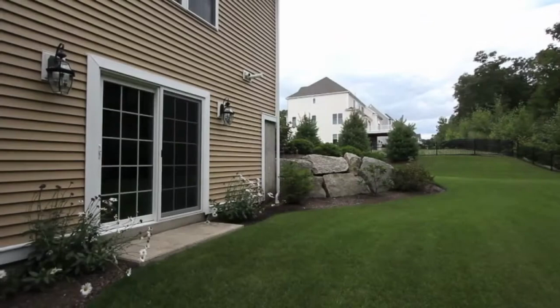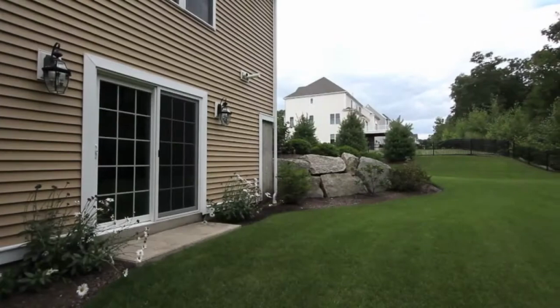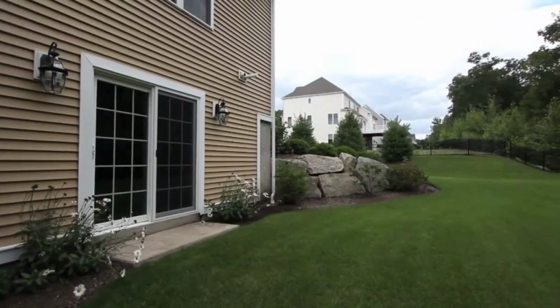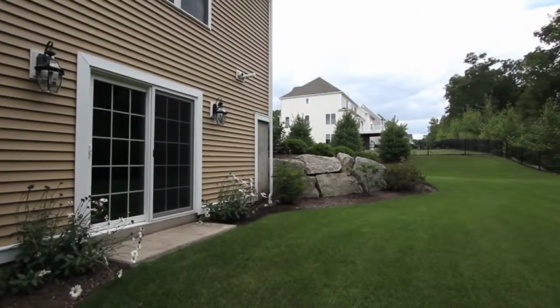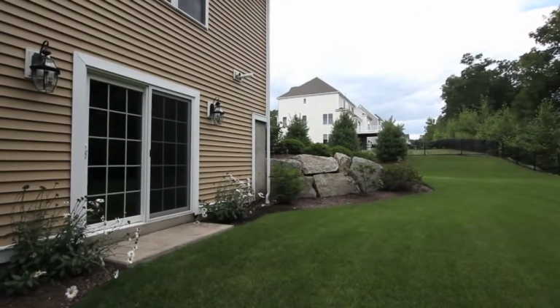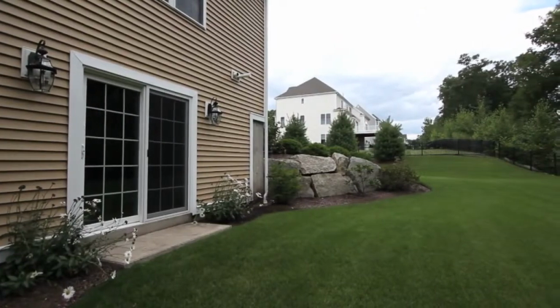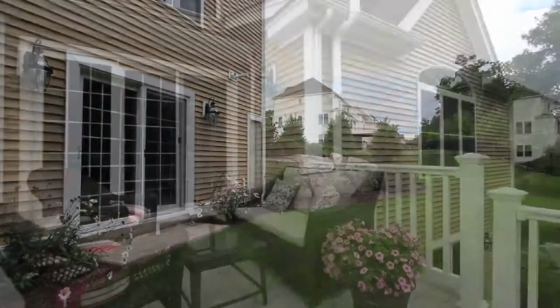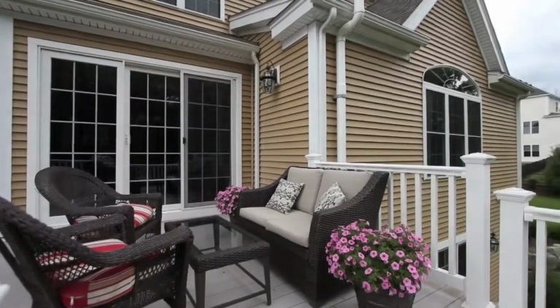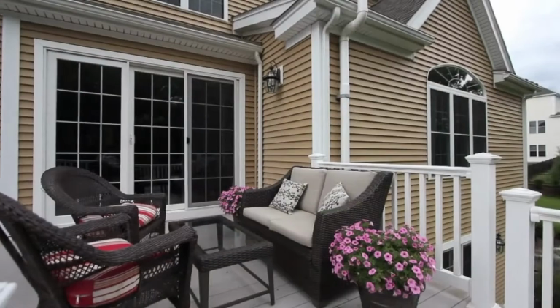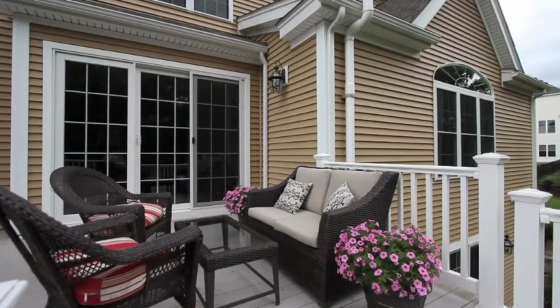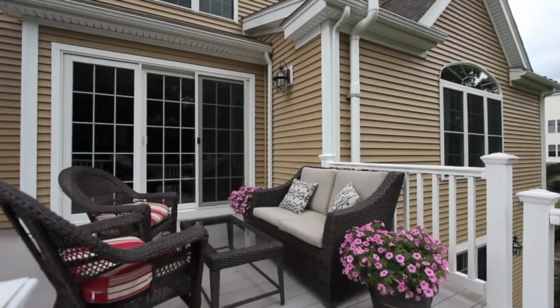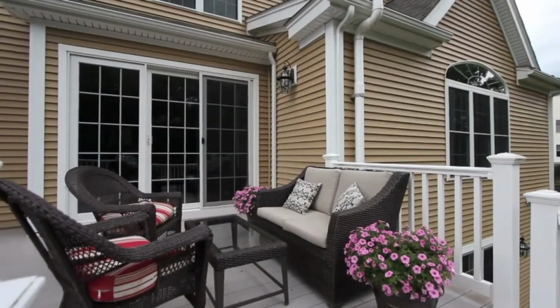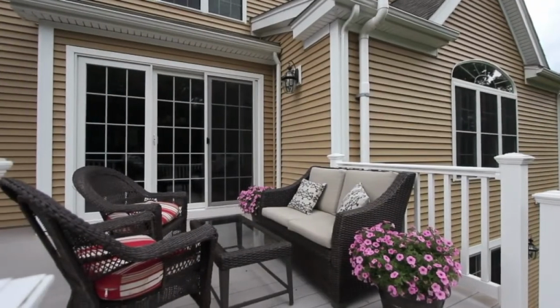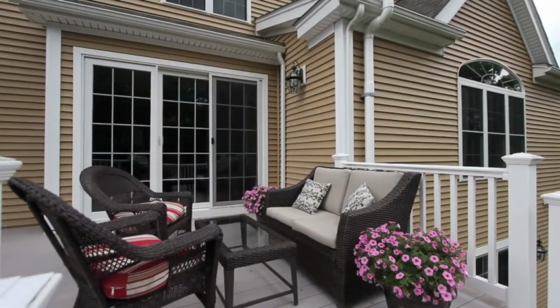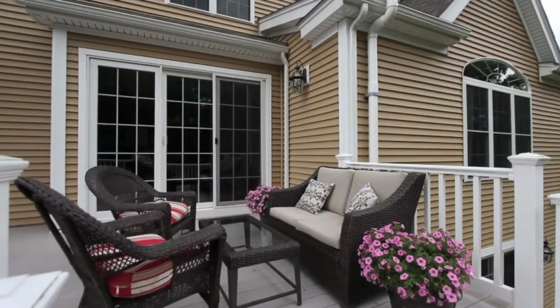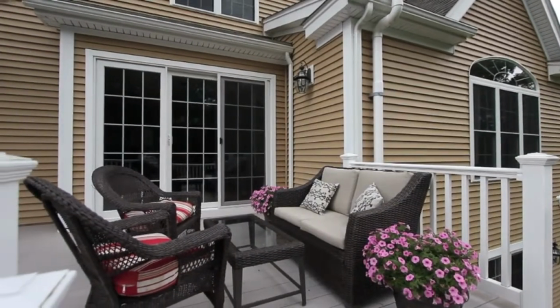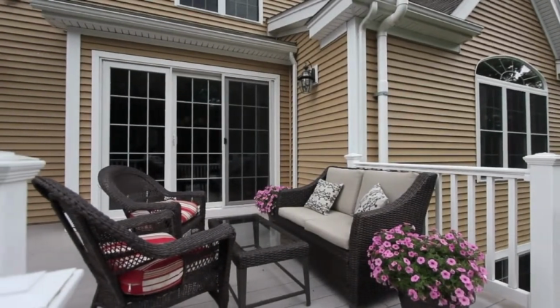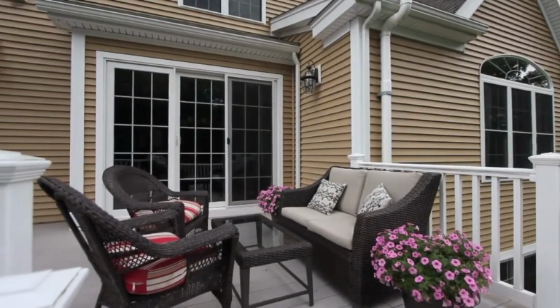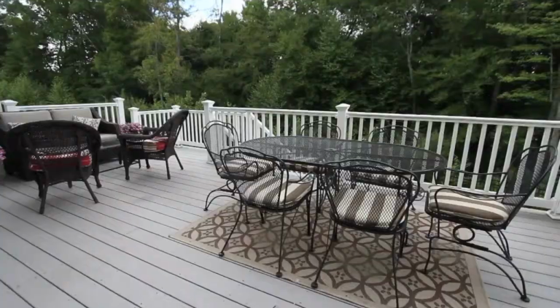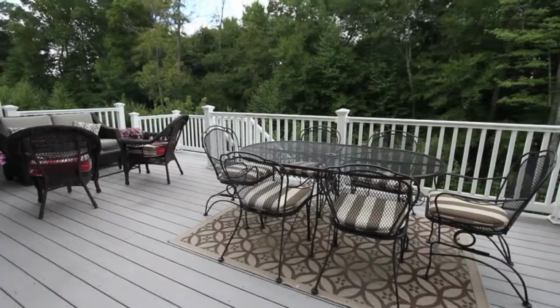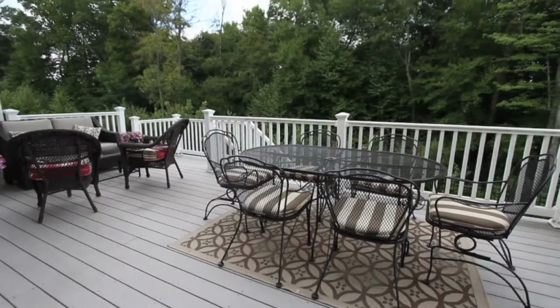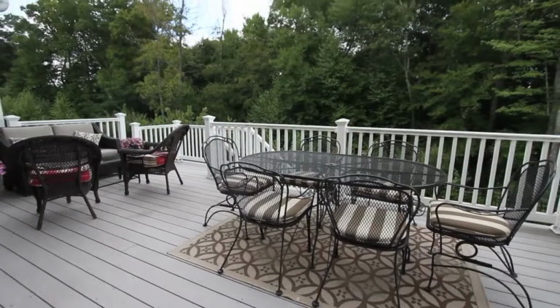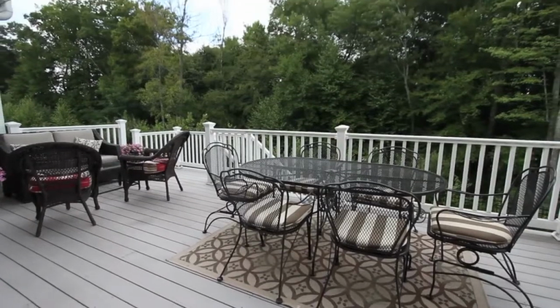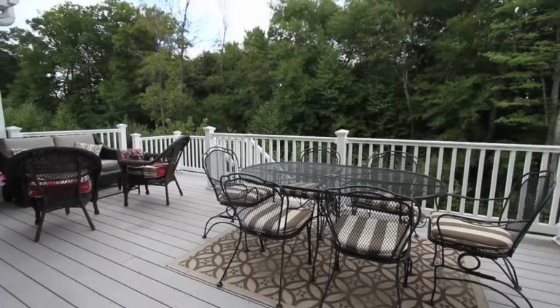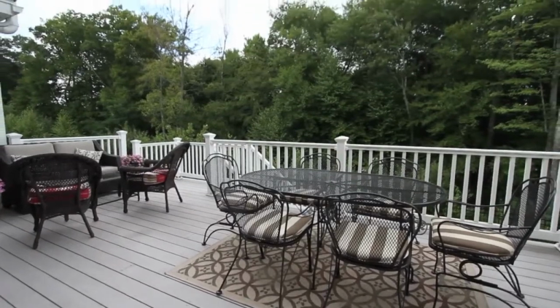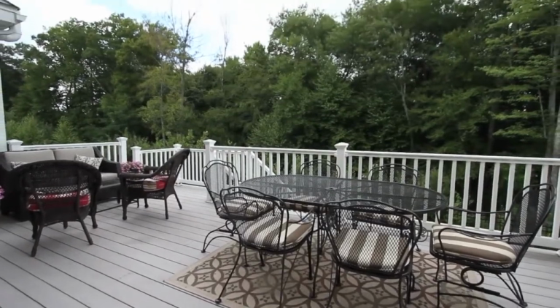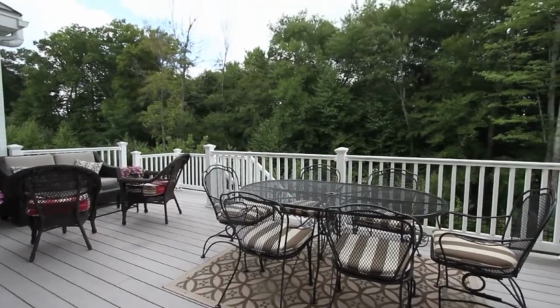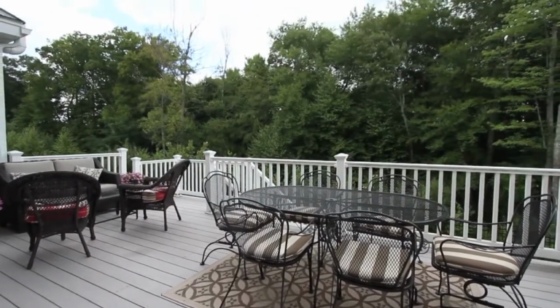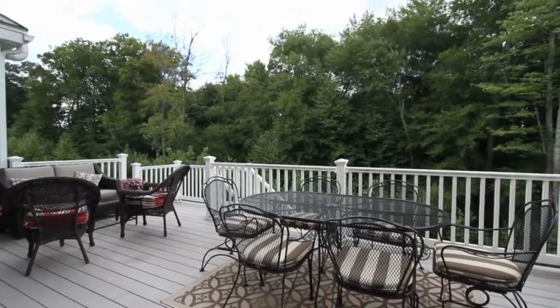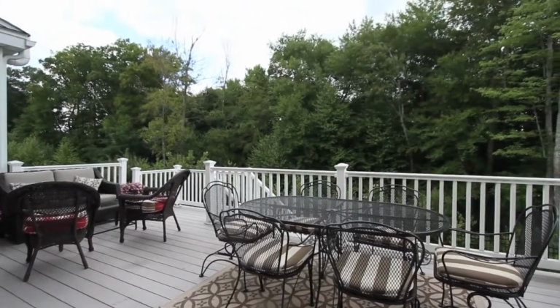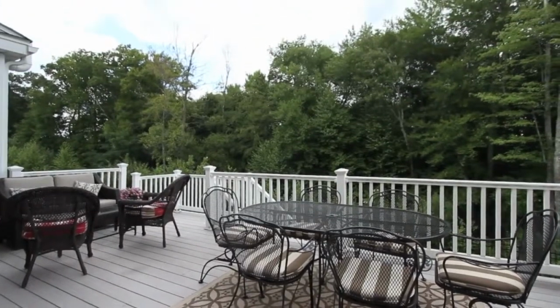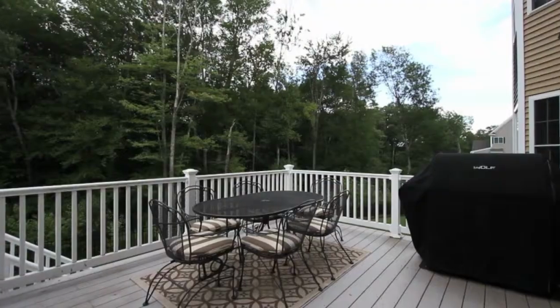You'll be thrilled to discover this special home that is just as gorgeous and well thought out on the outside as it is on the inside.